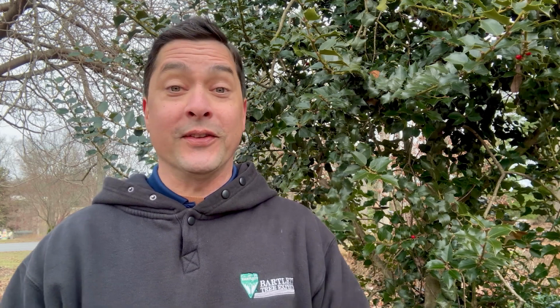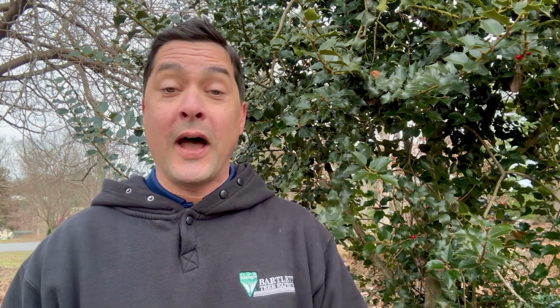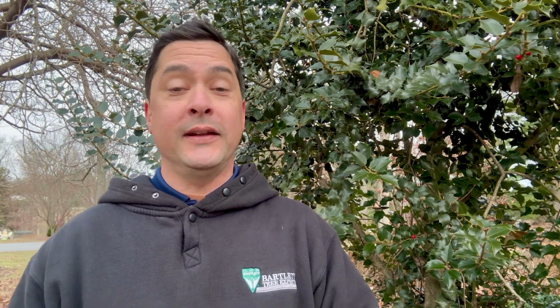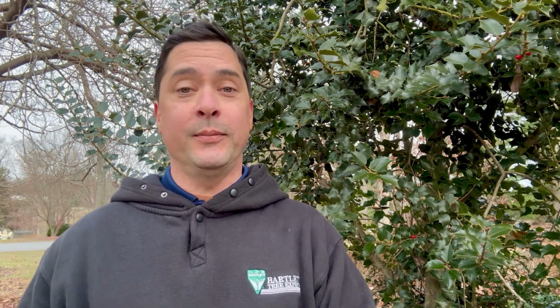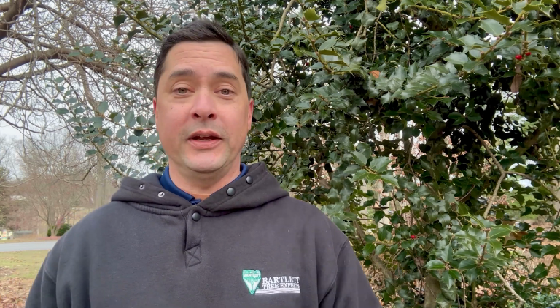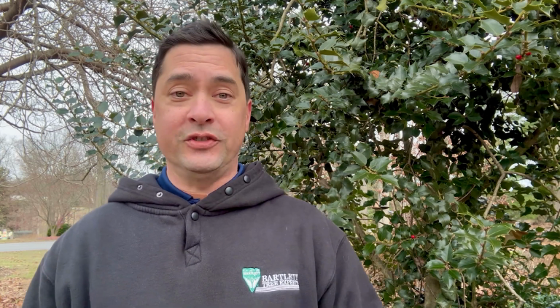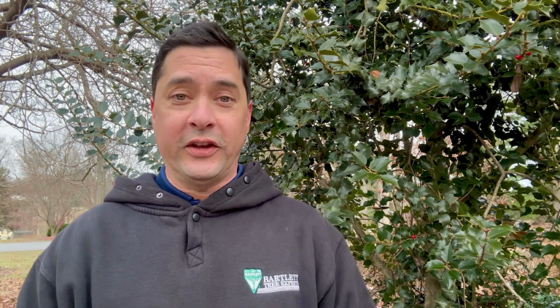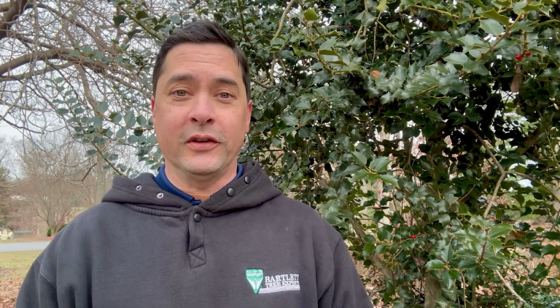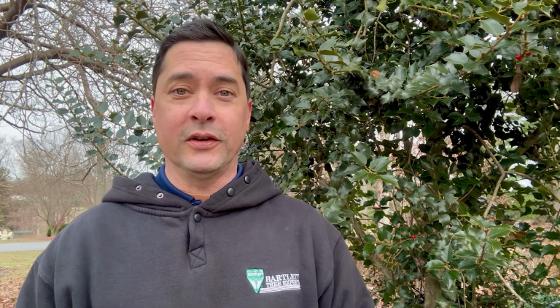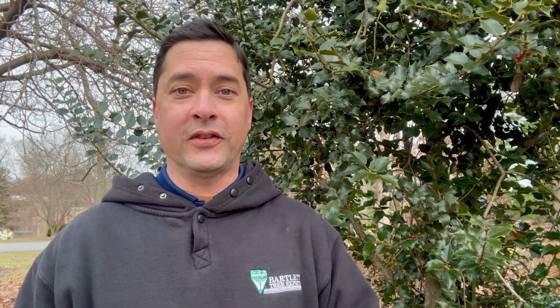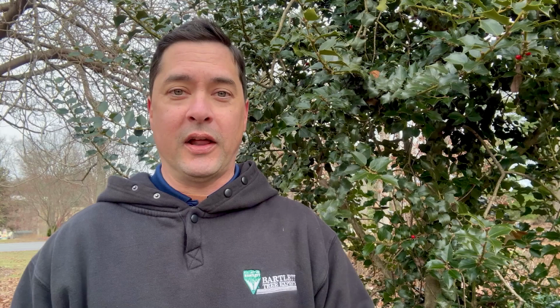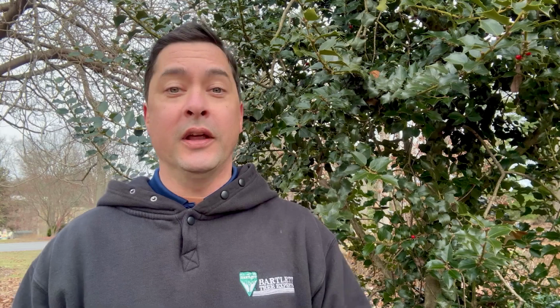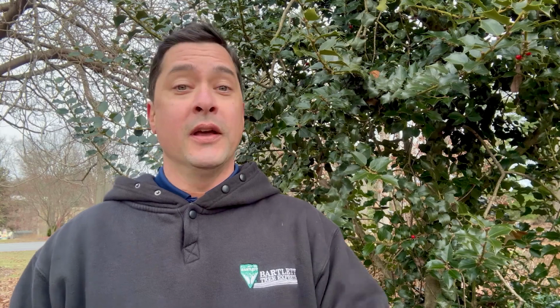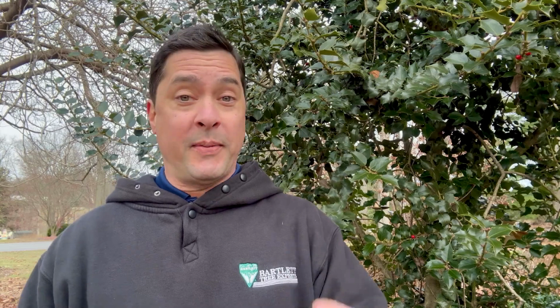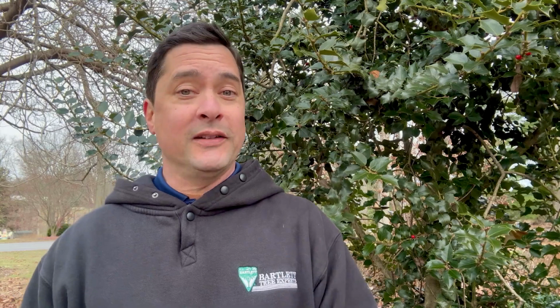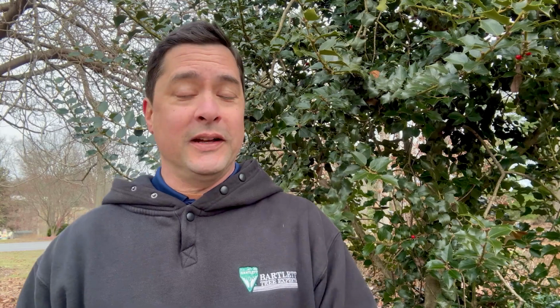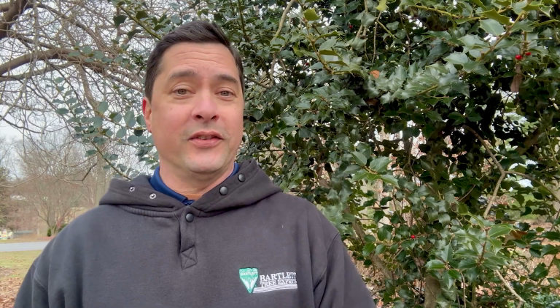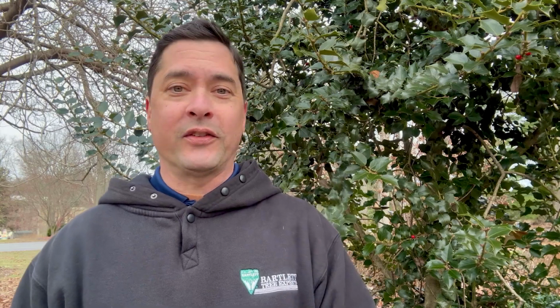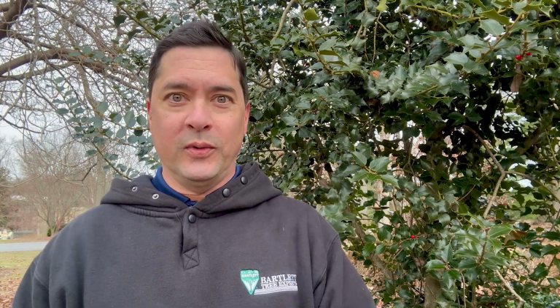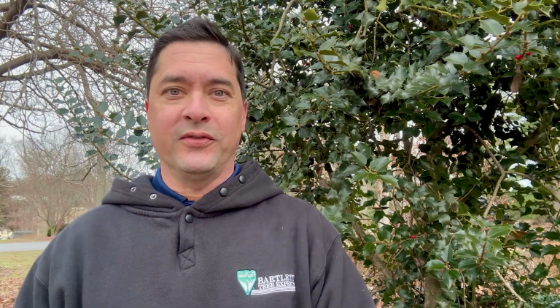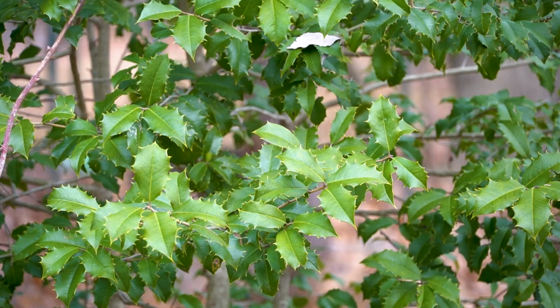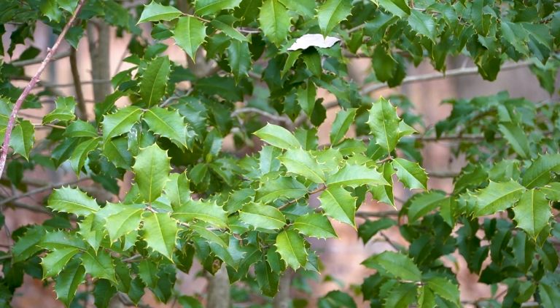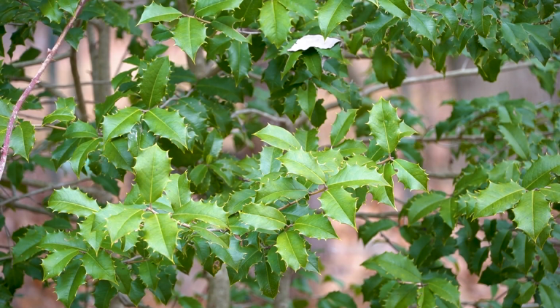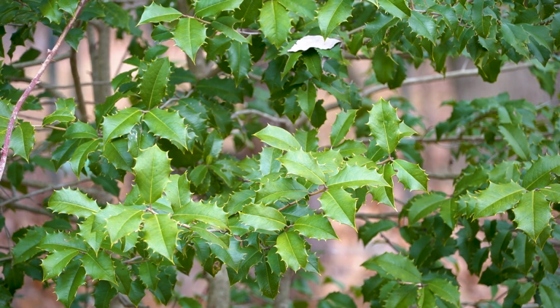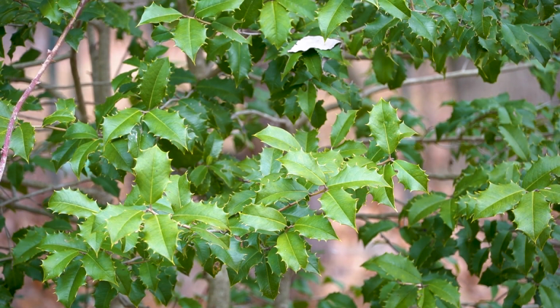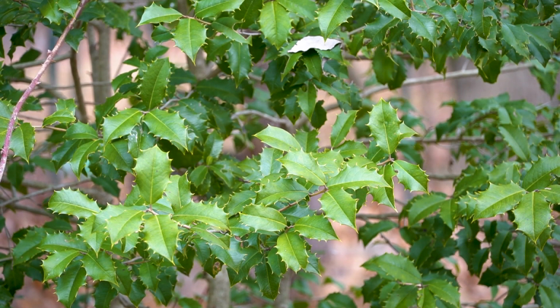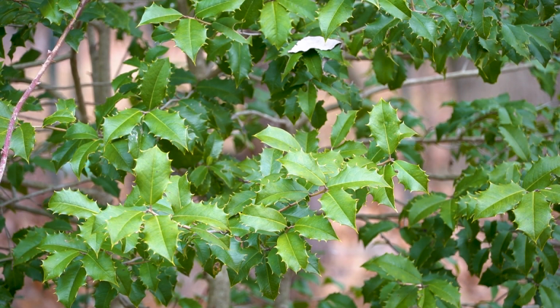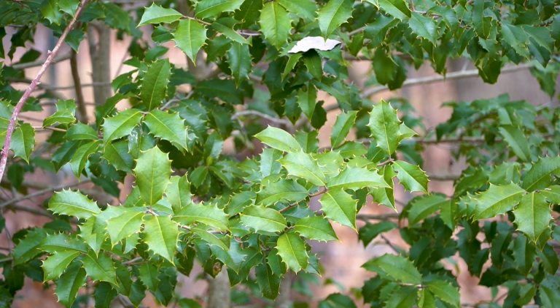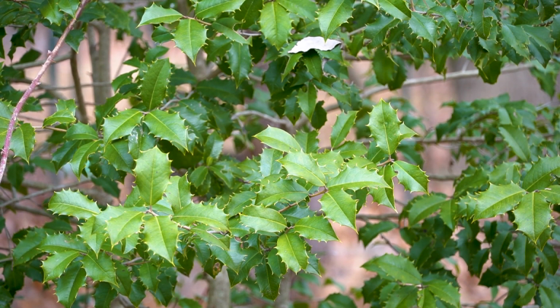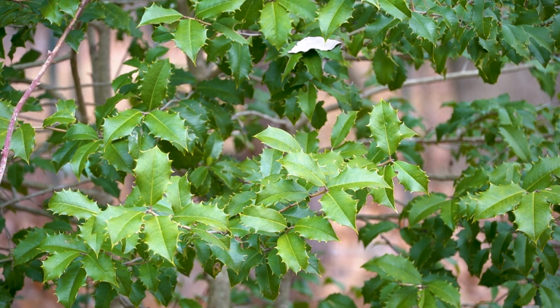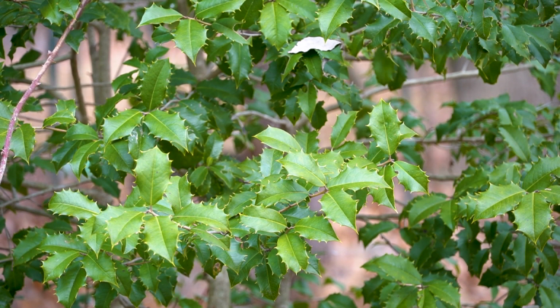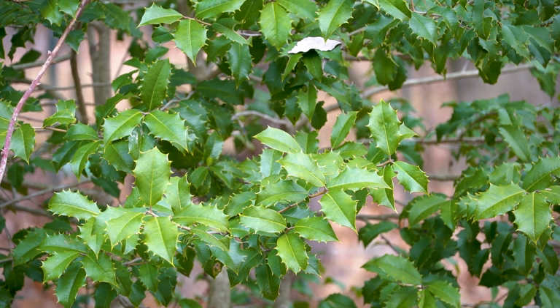The male holly does not need to be adjacent to the female. Pollinating insects will find it, and one male holly can pollinate many female hollies.